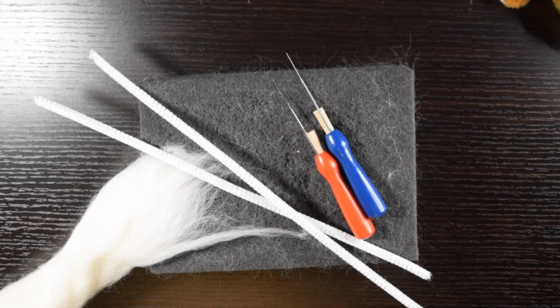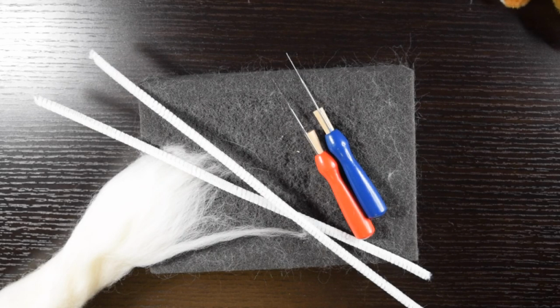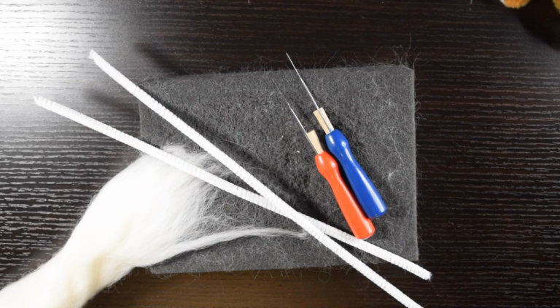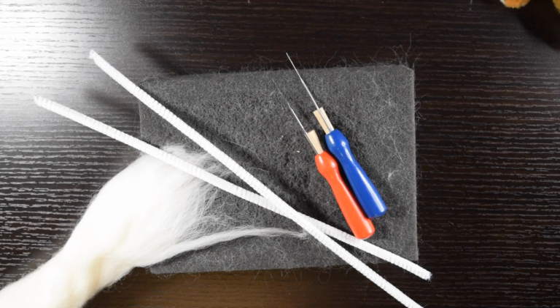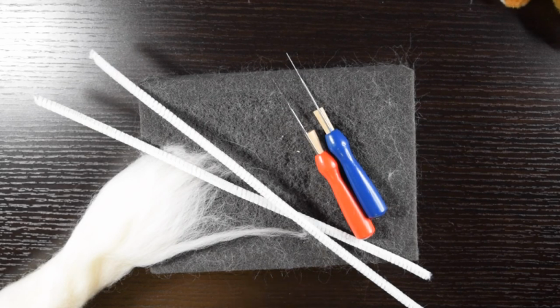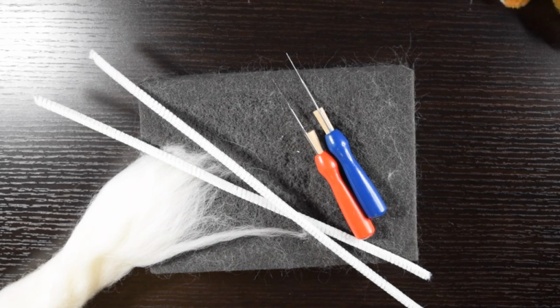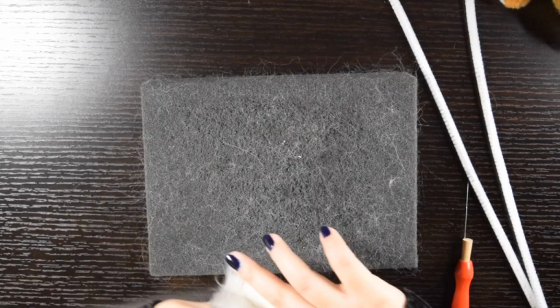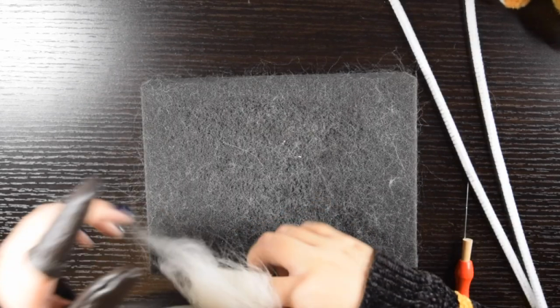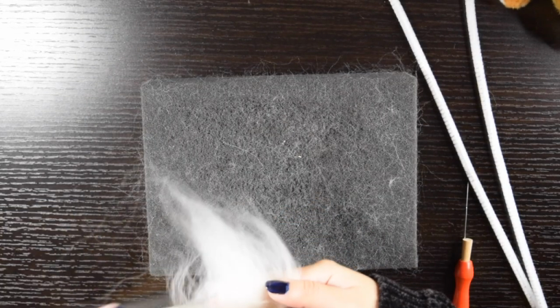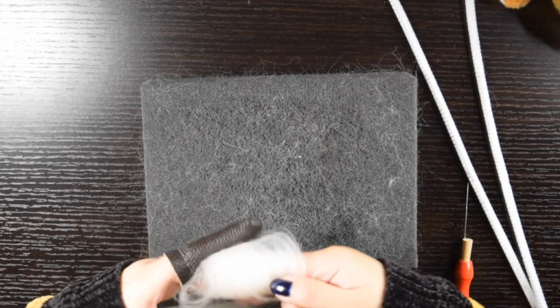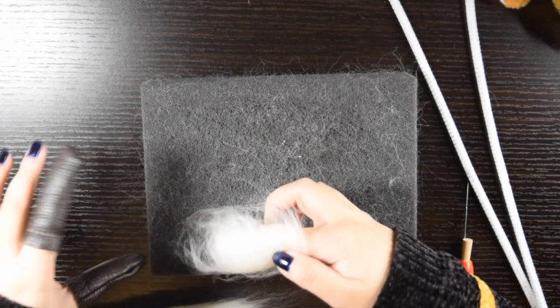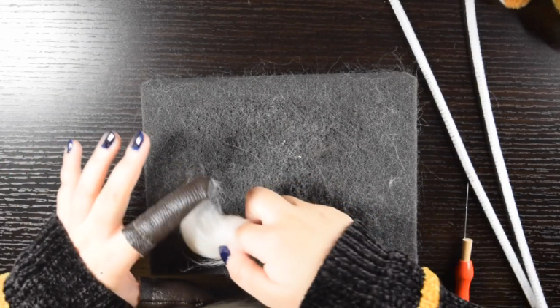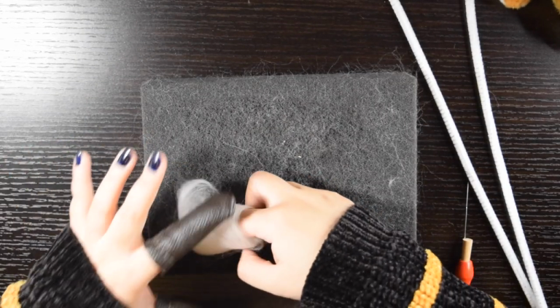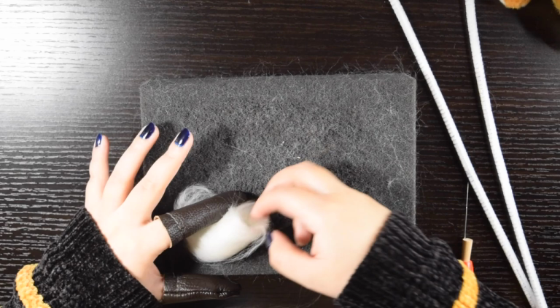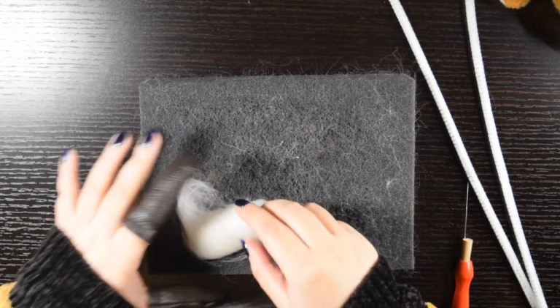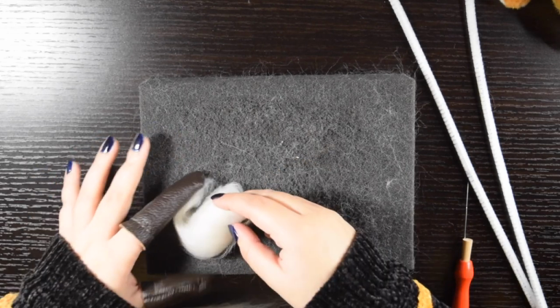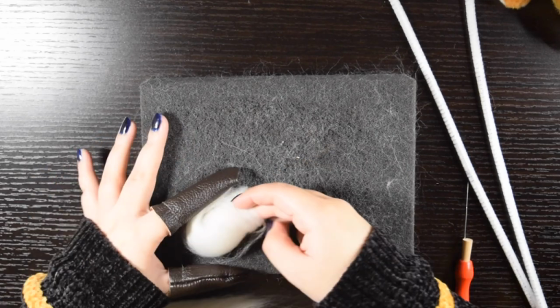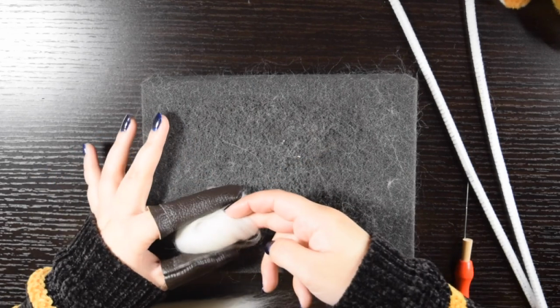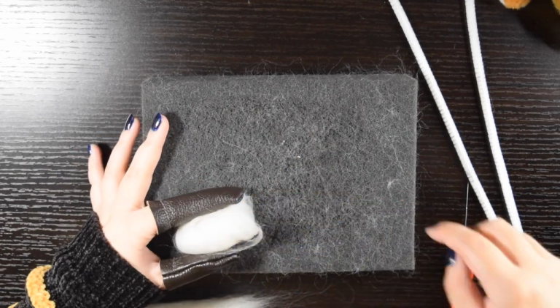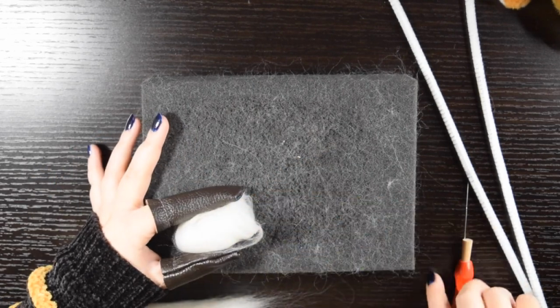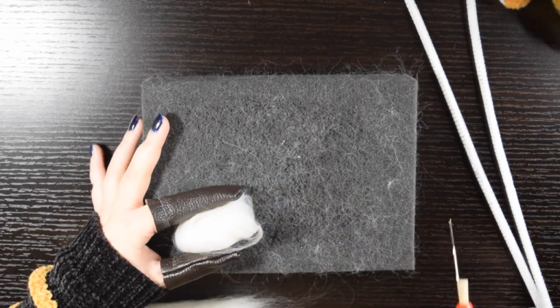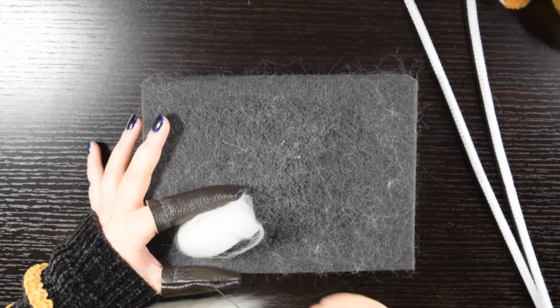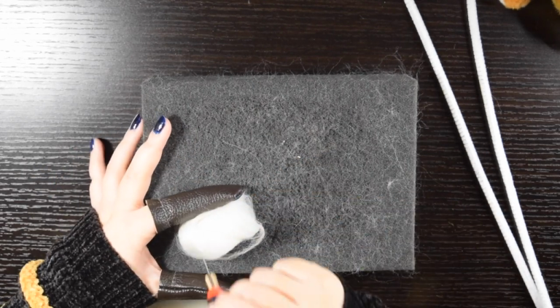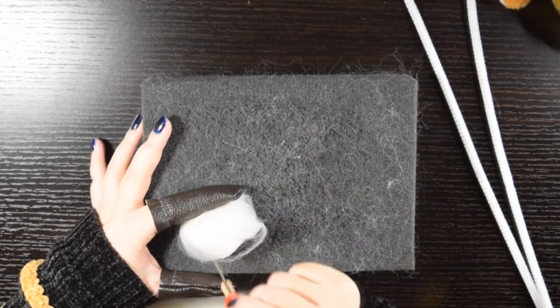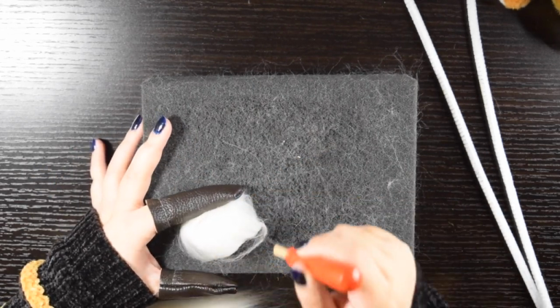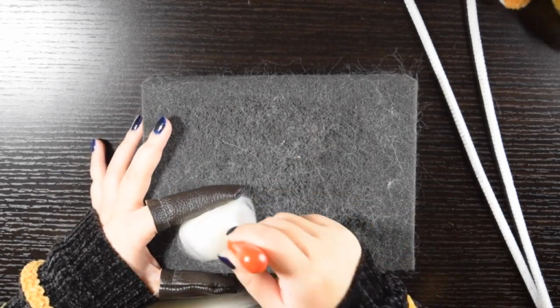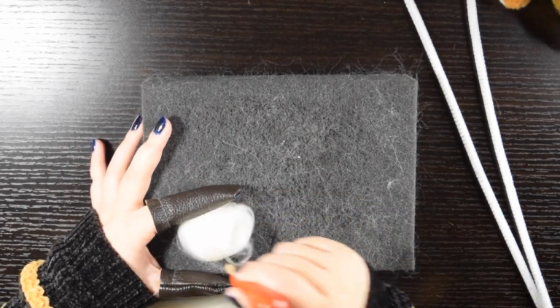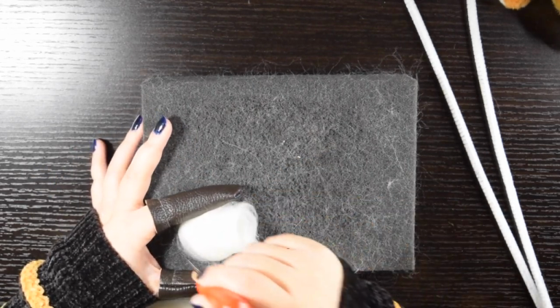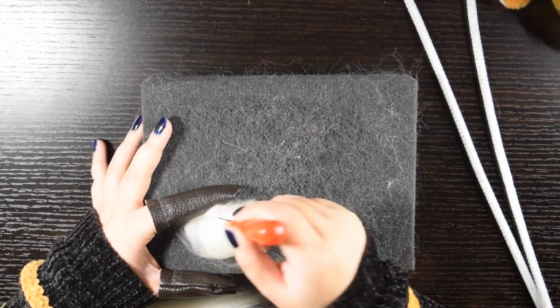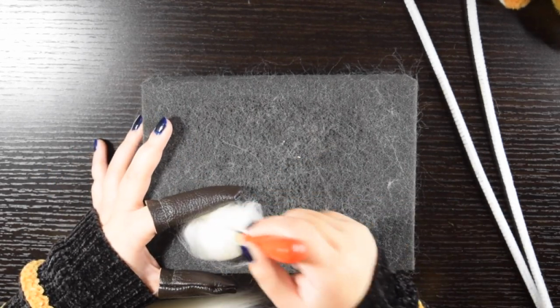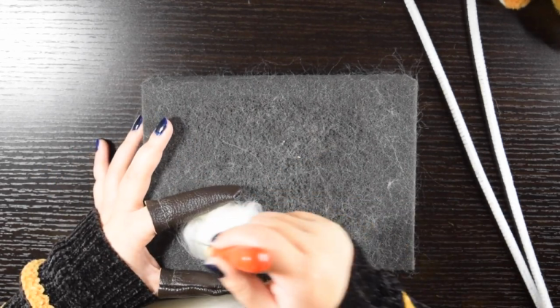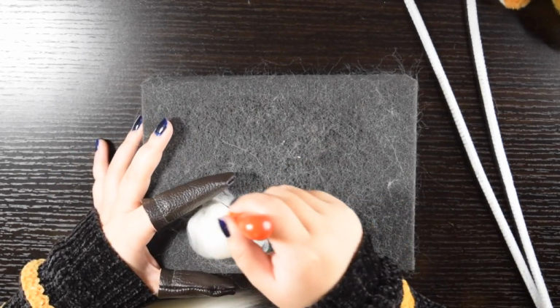To start, I make a little ball of wool and pierce it with the needle until the fibers tangle enough to add more layers.